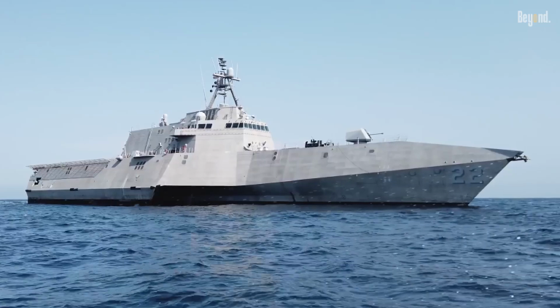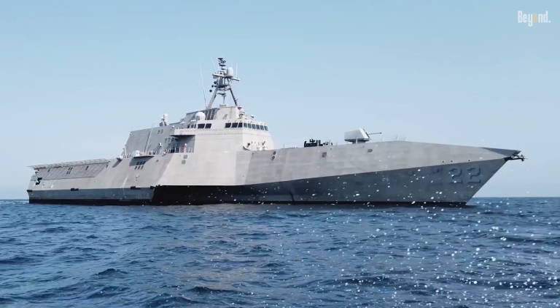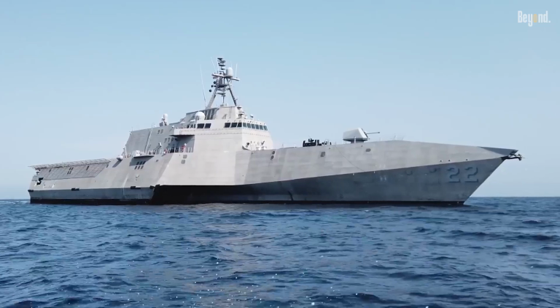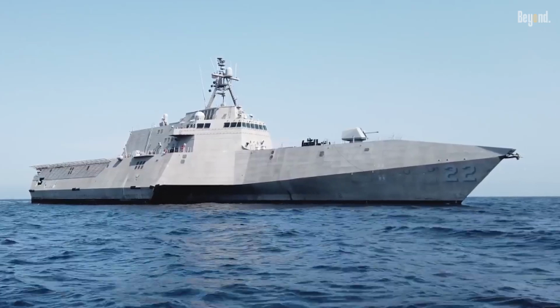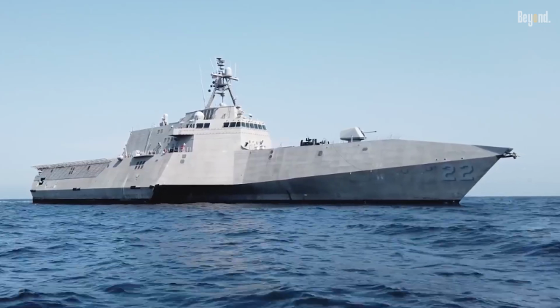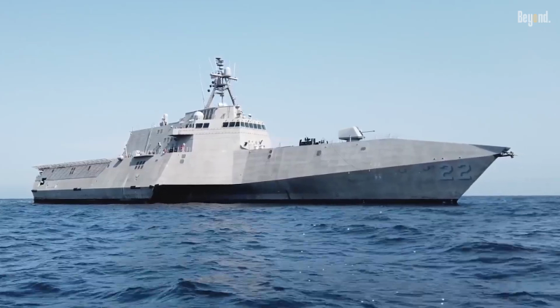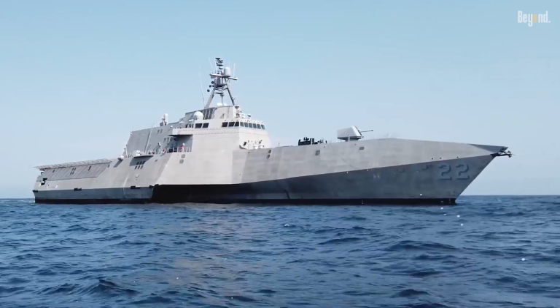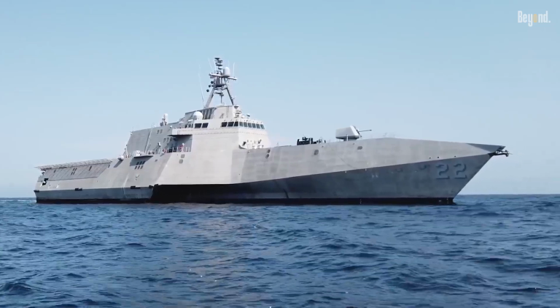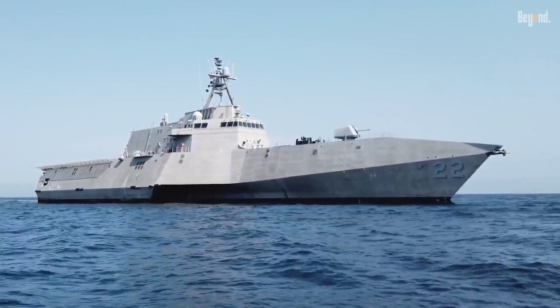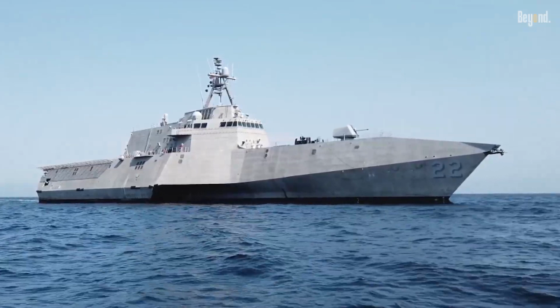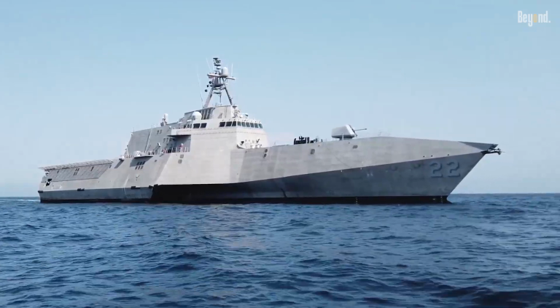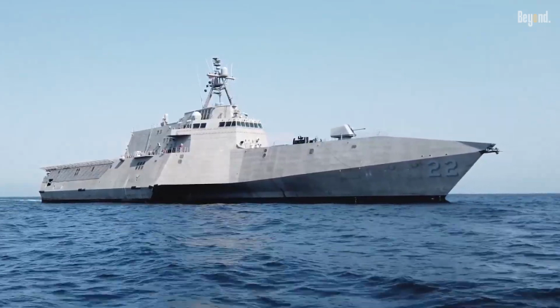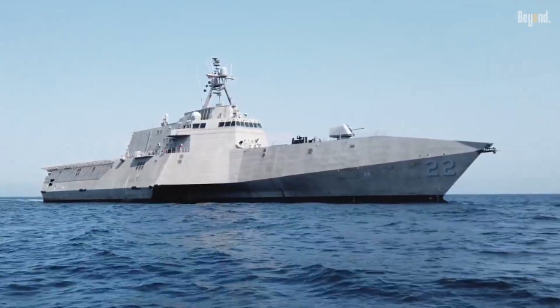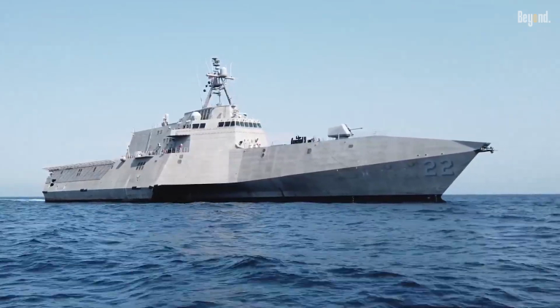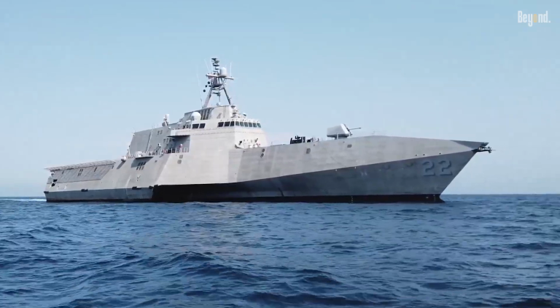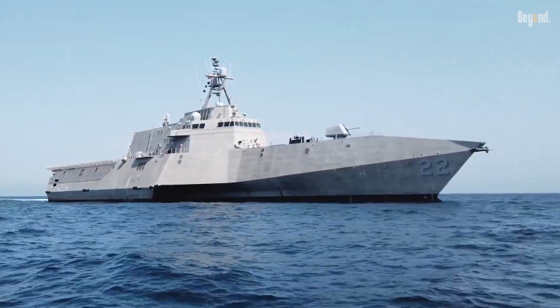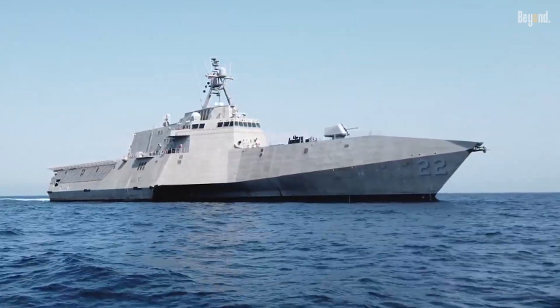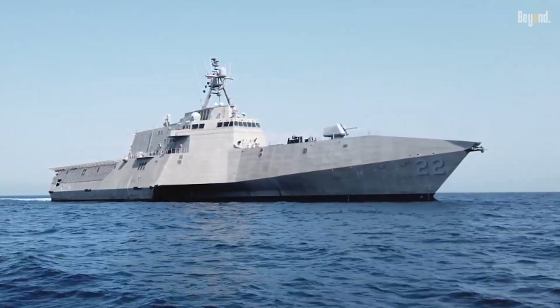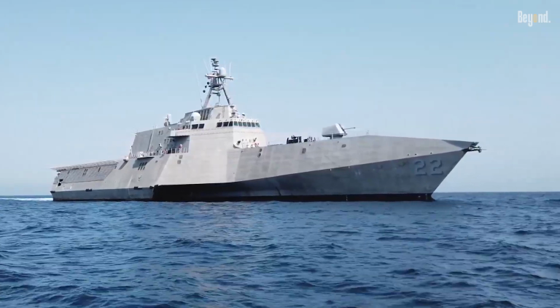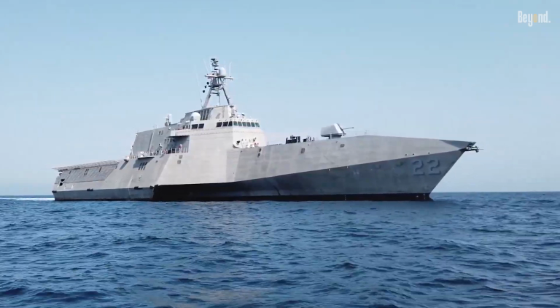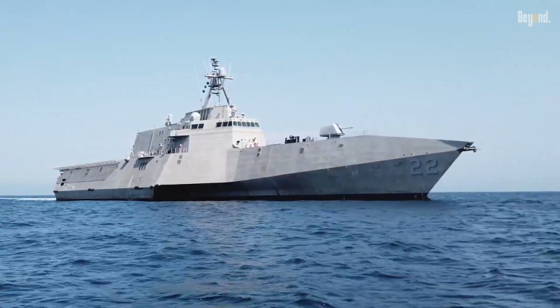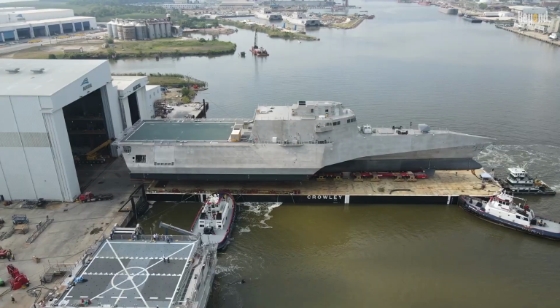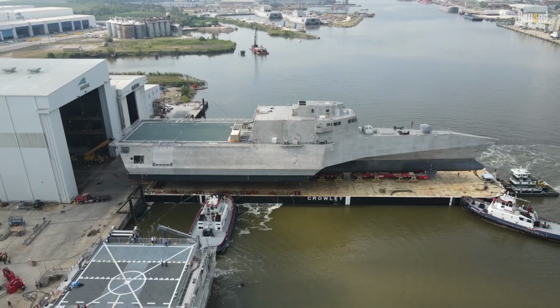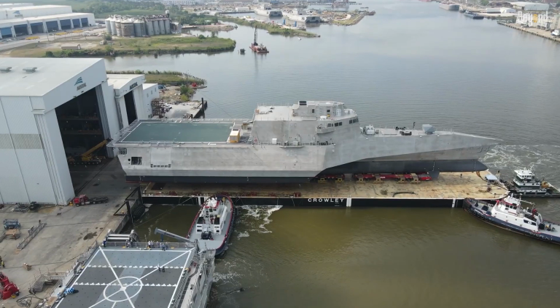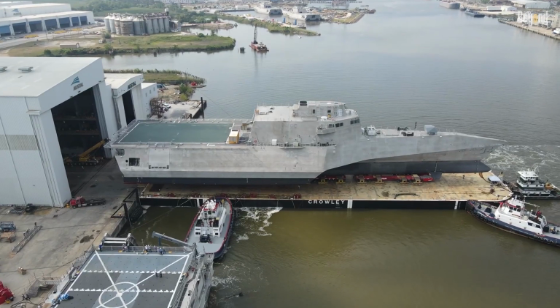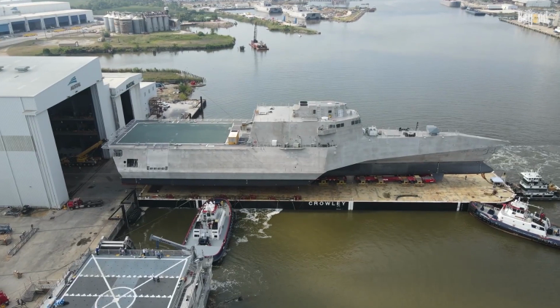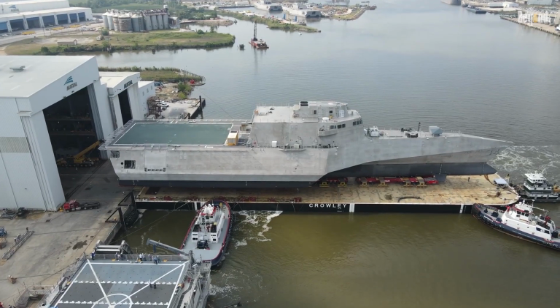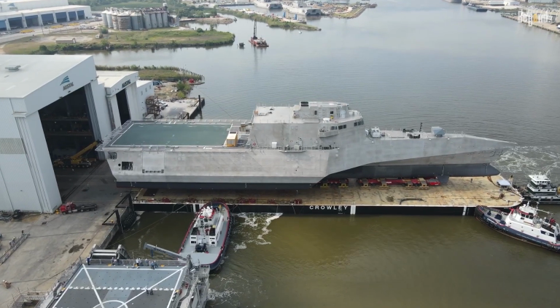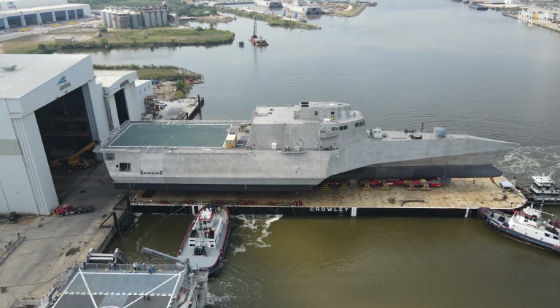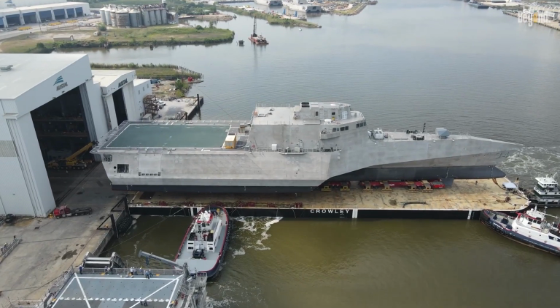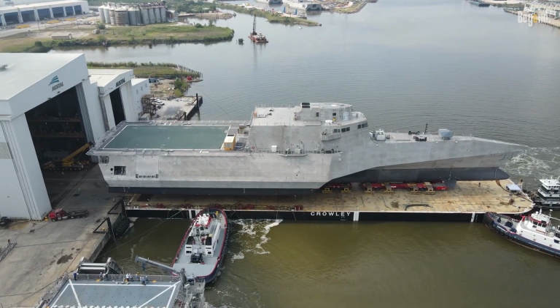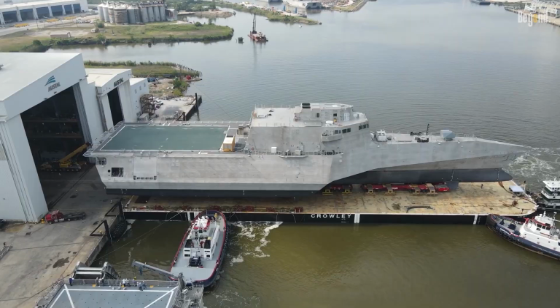This is seriously one of the fastest warships the US Navy has, but there's one thing that ruined it.